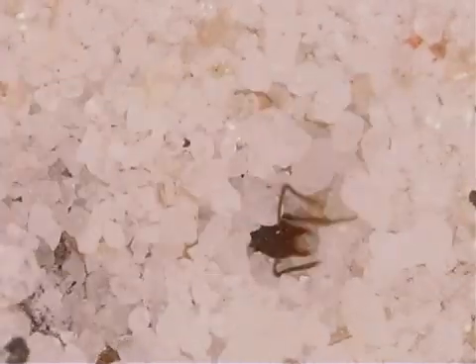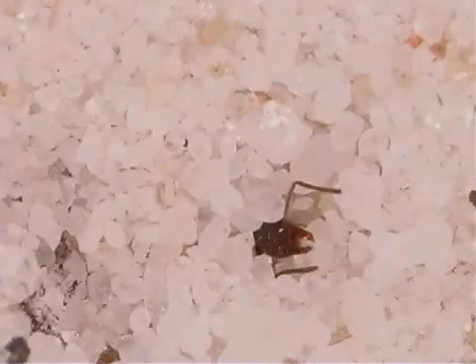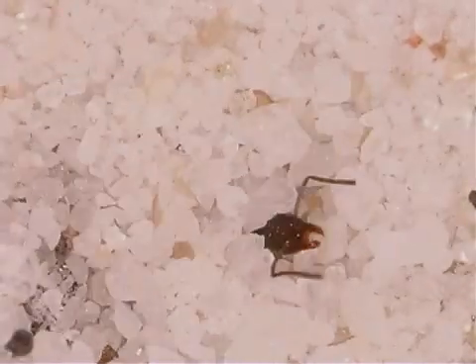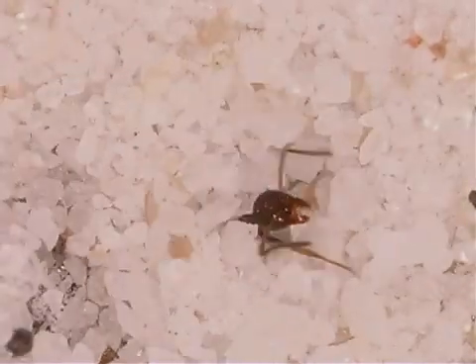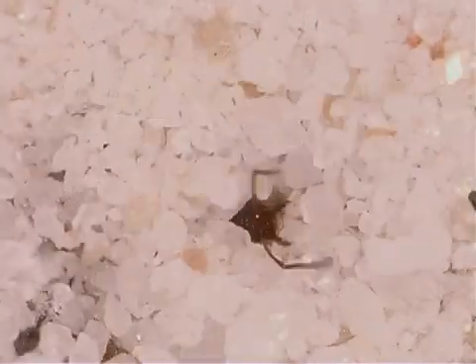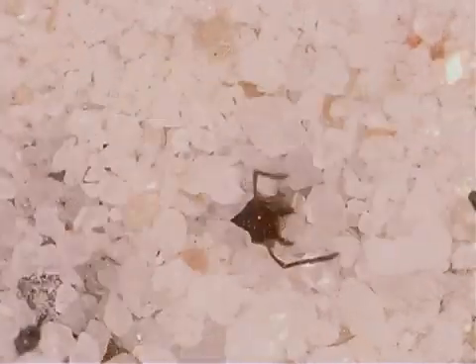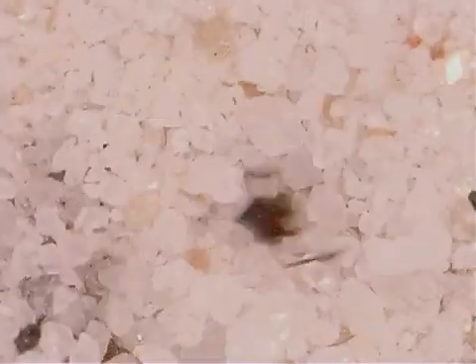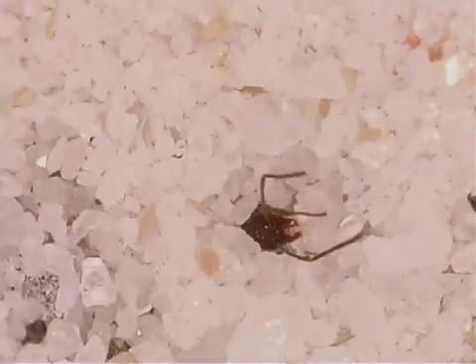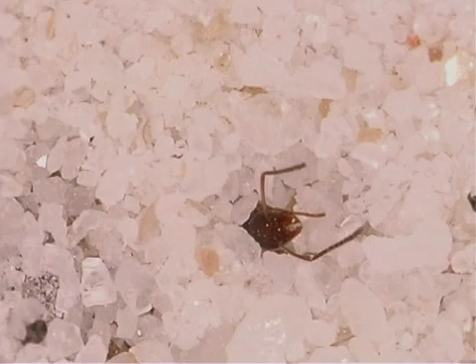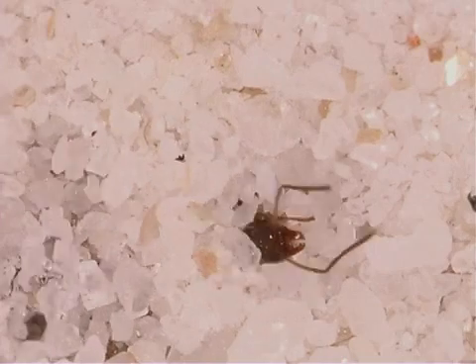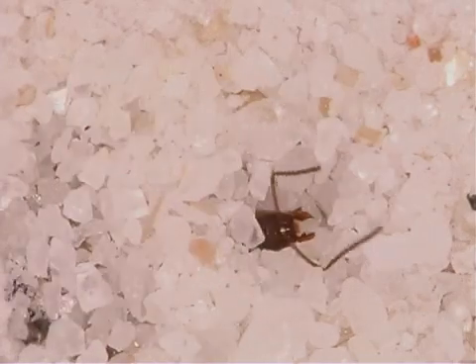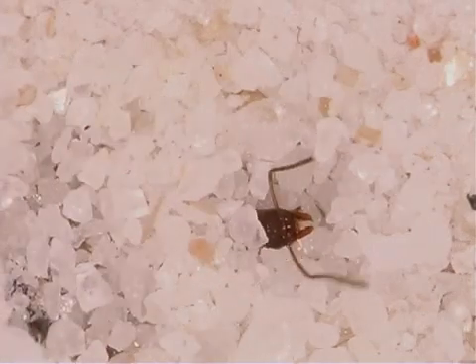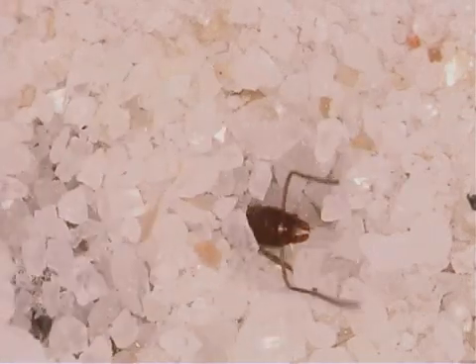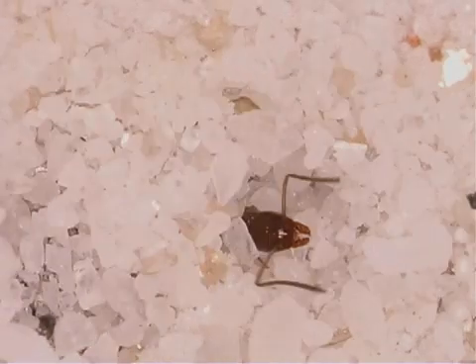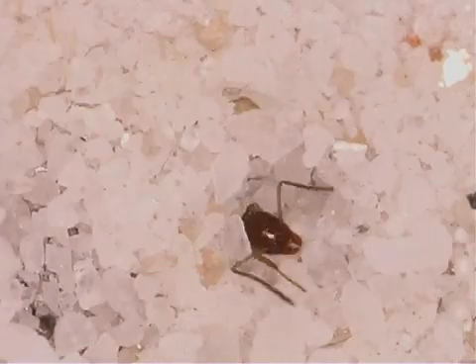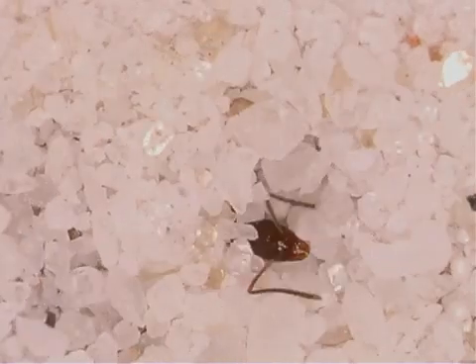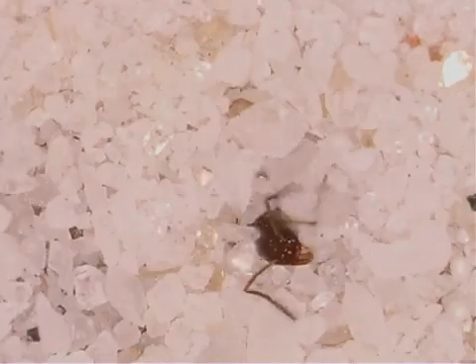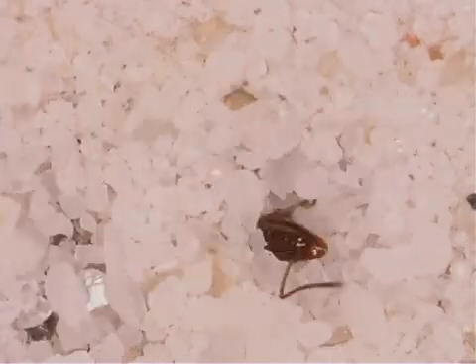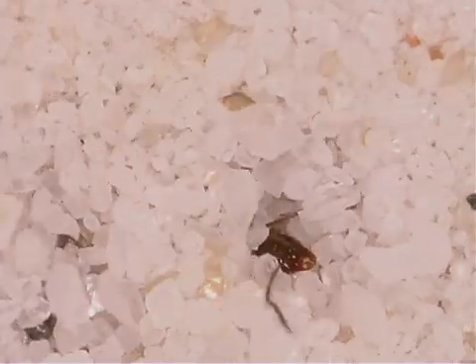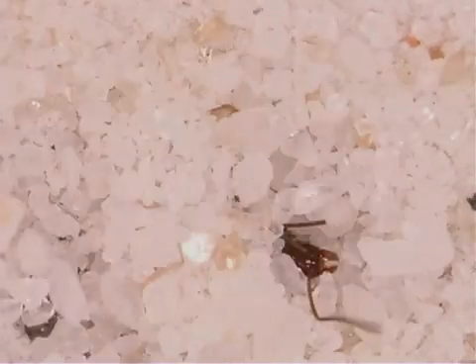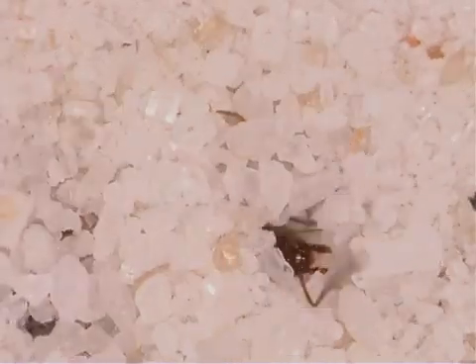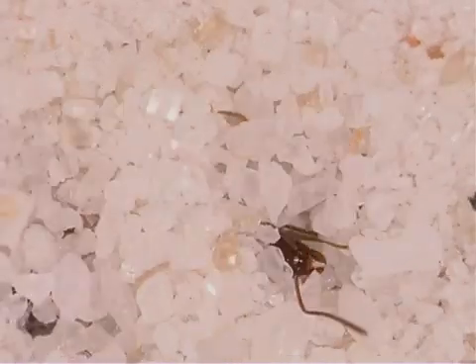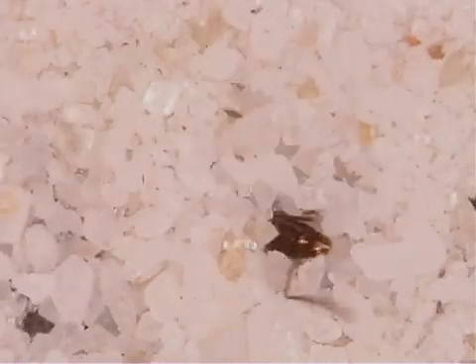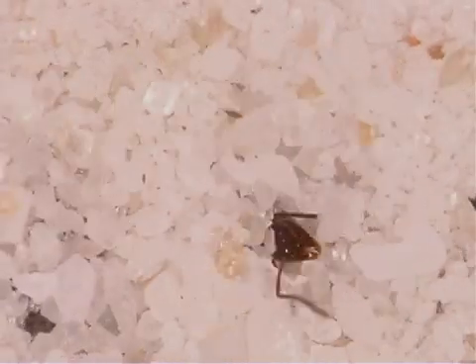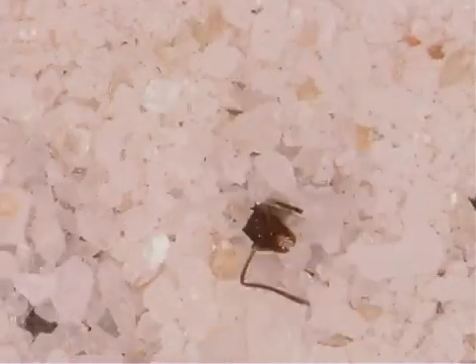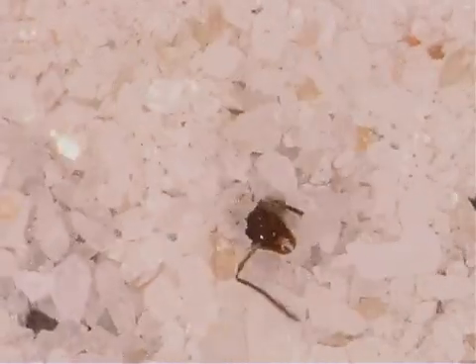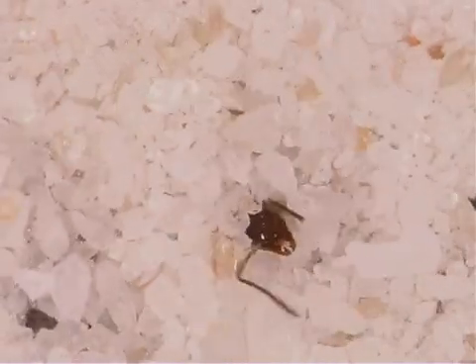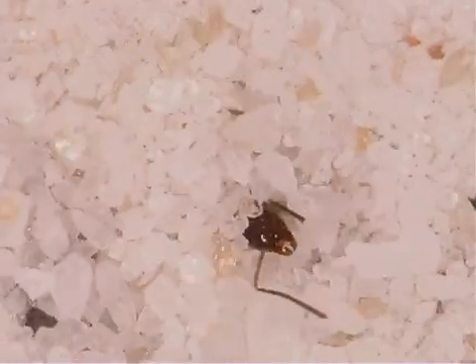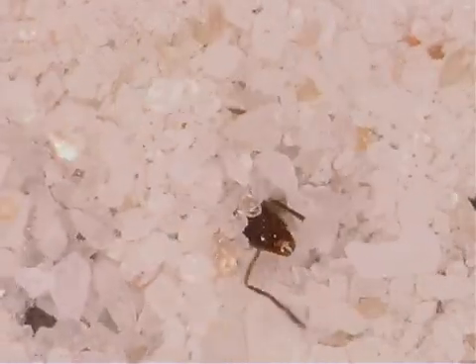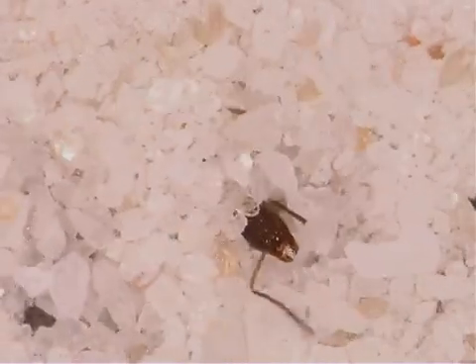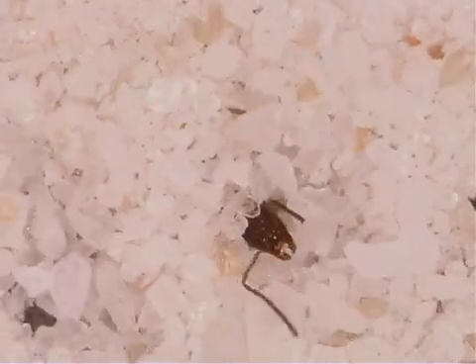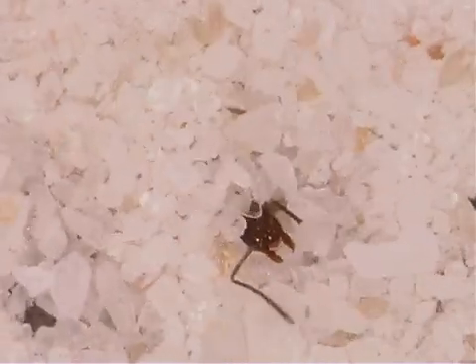The antlion throws the remains of the prey out of the pit once it has finished eating it.